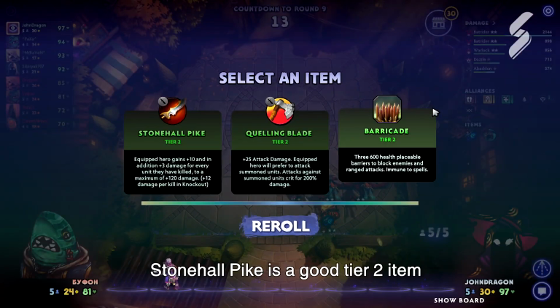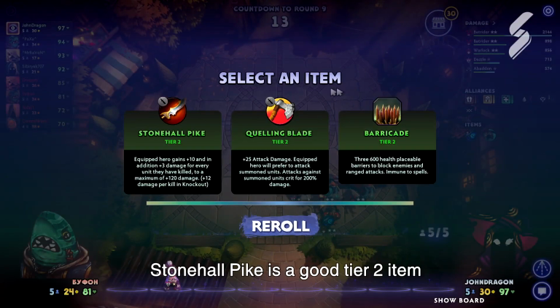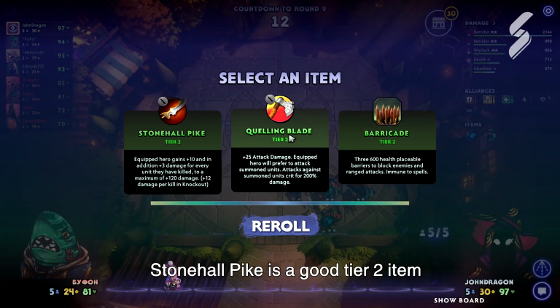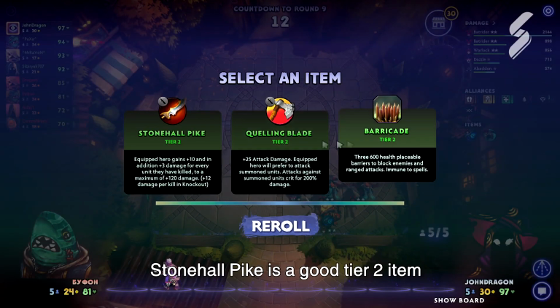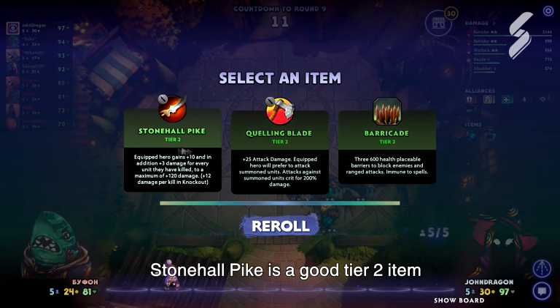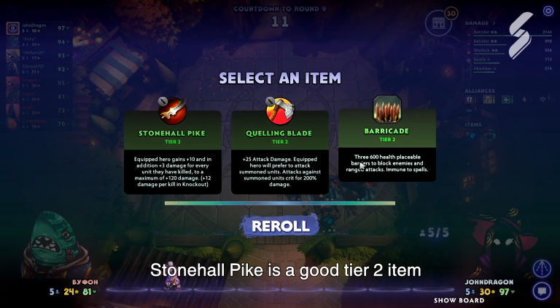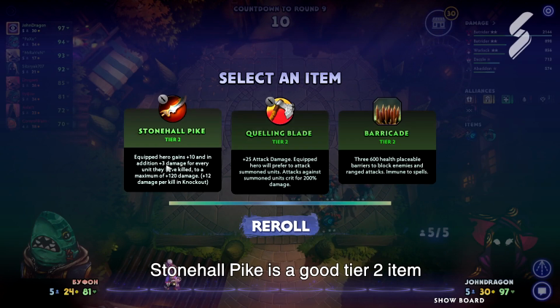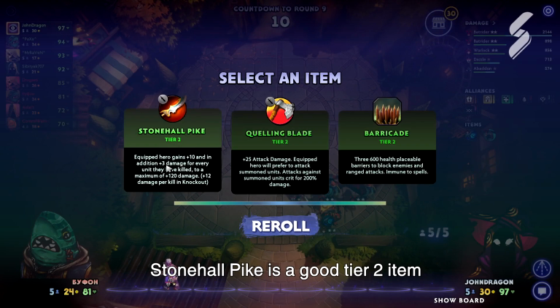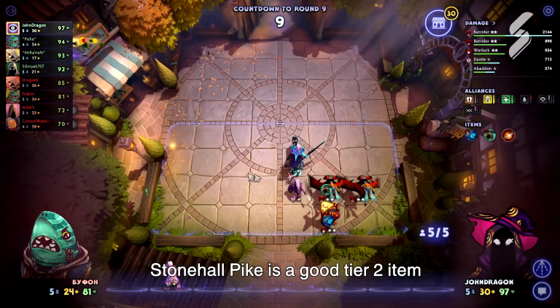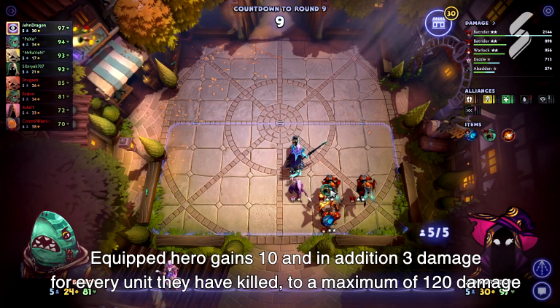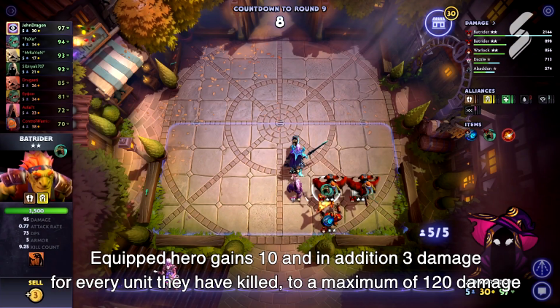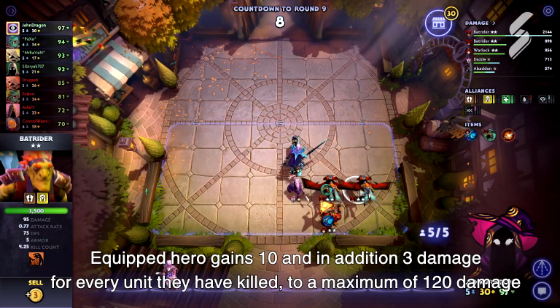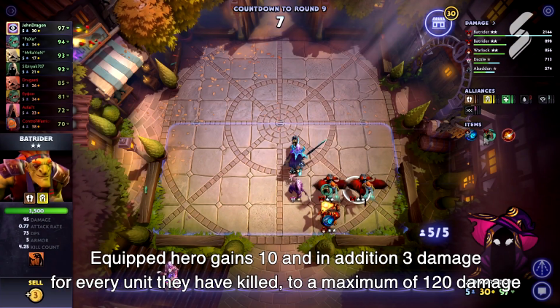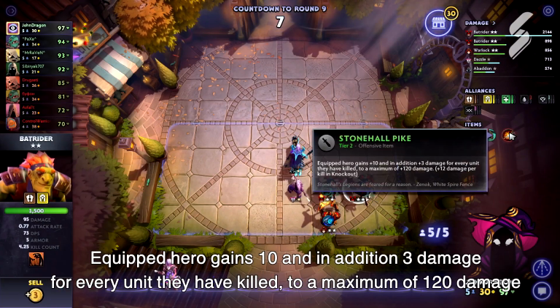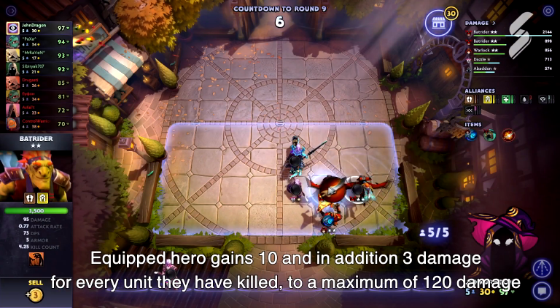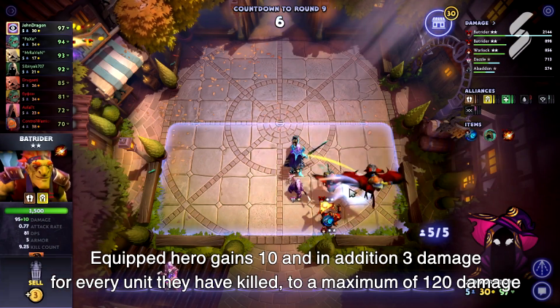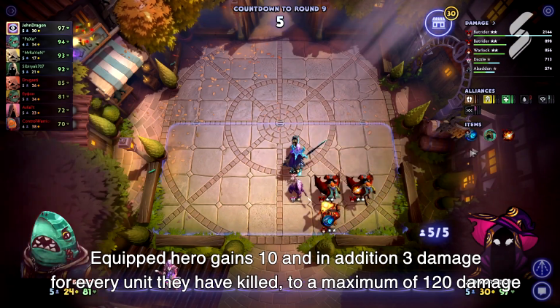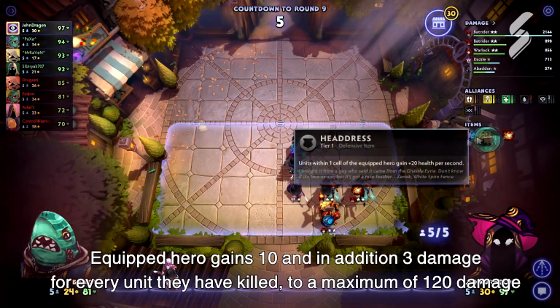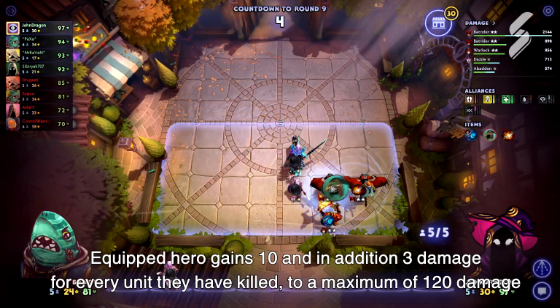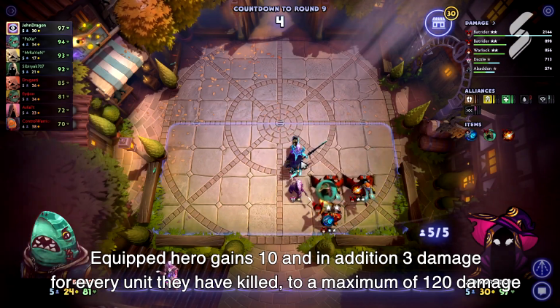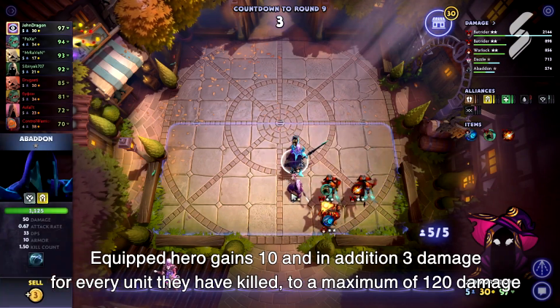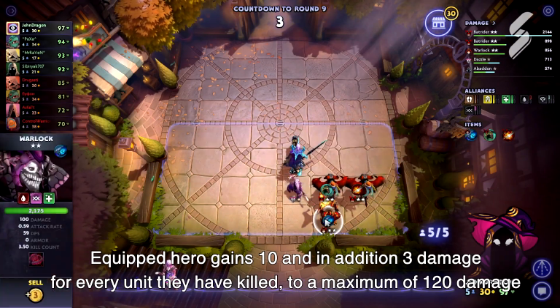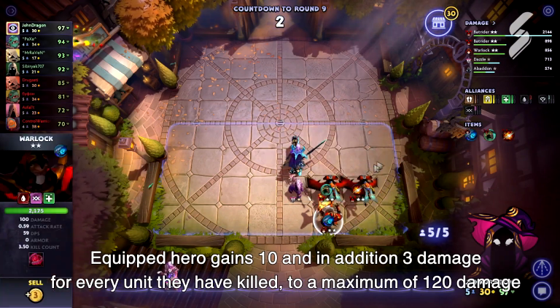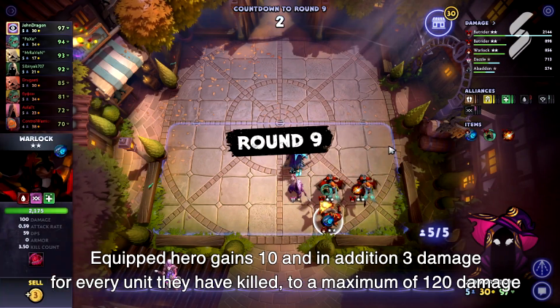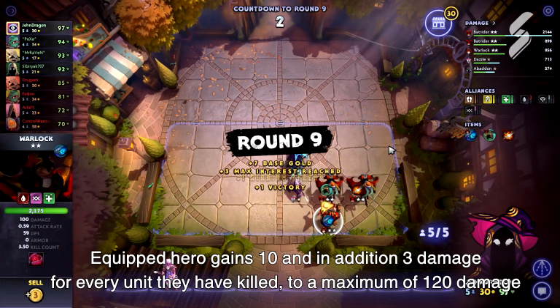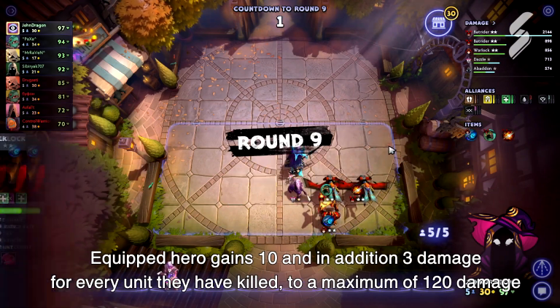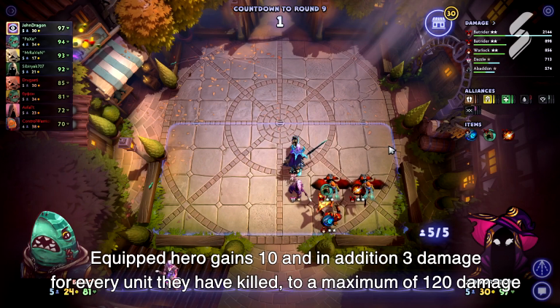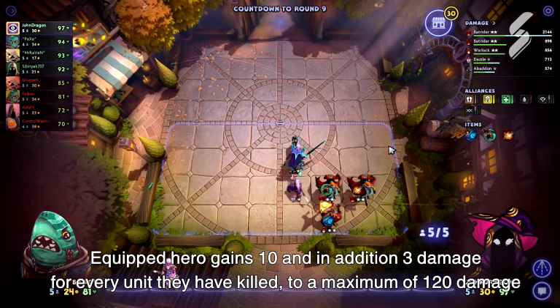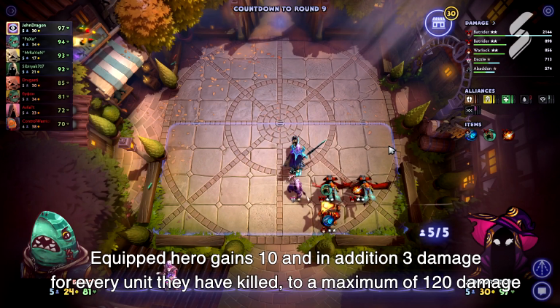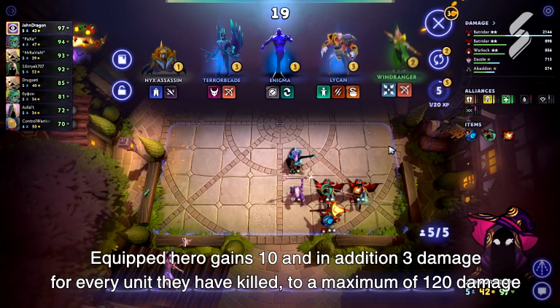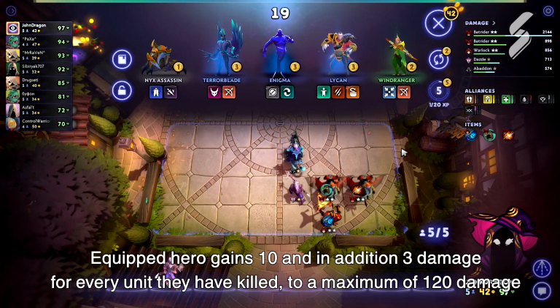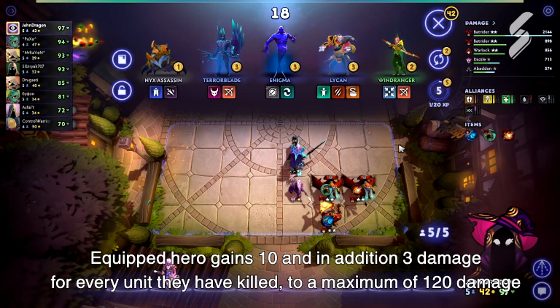Stonehall Pike is a good tier 2 item. Equipped hero gains 10, and an additional 3 damage for every unit they have killed, to a maximum of 120 damage.